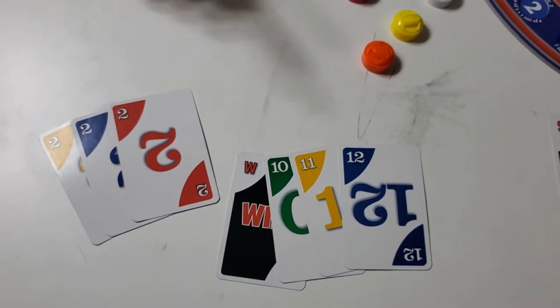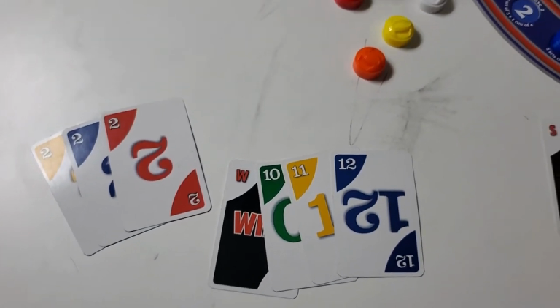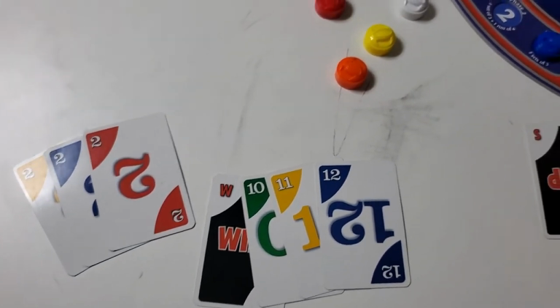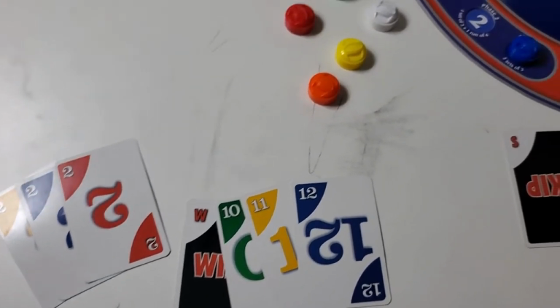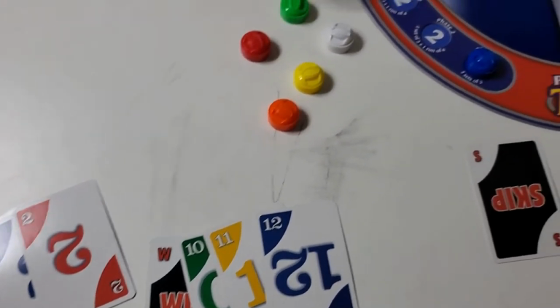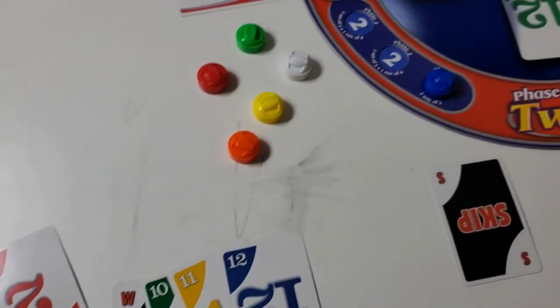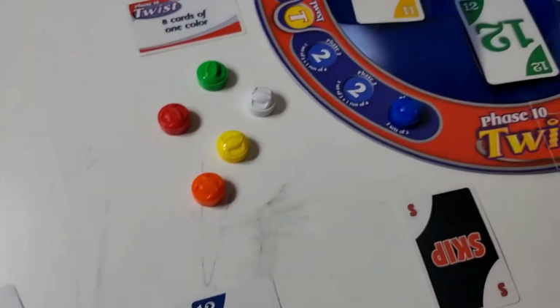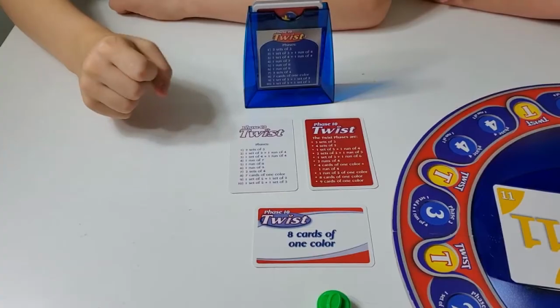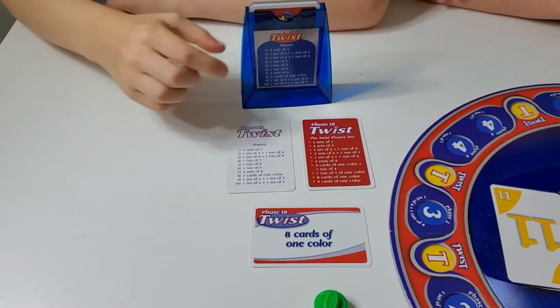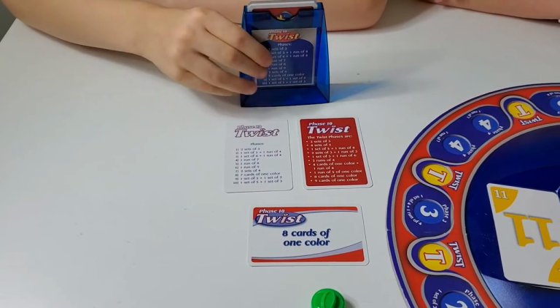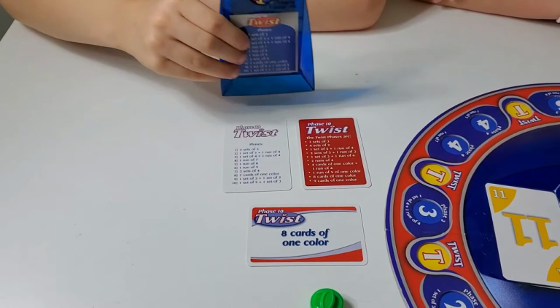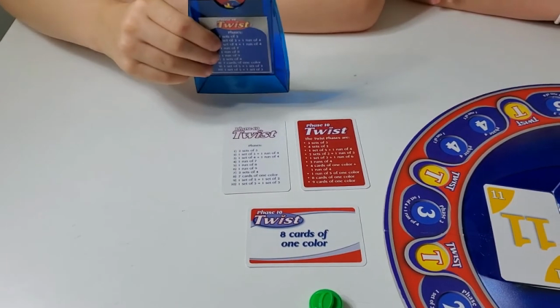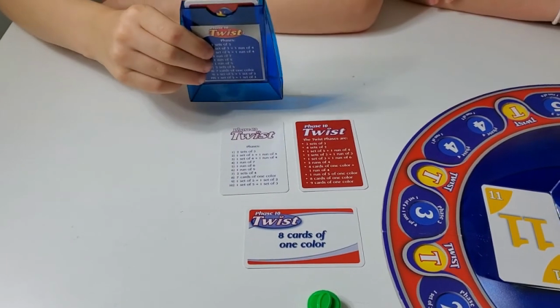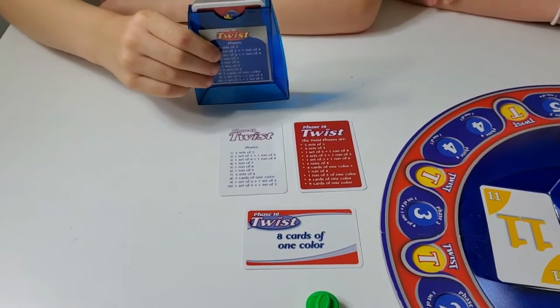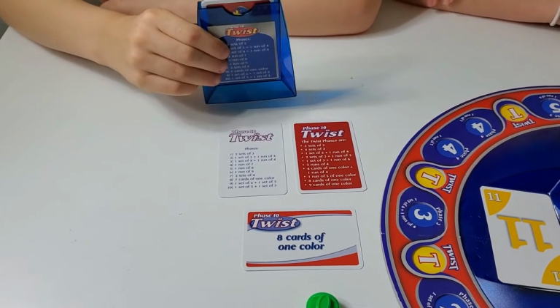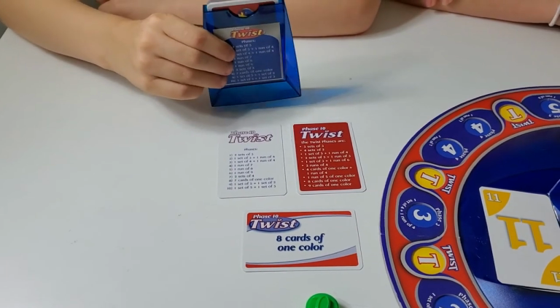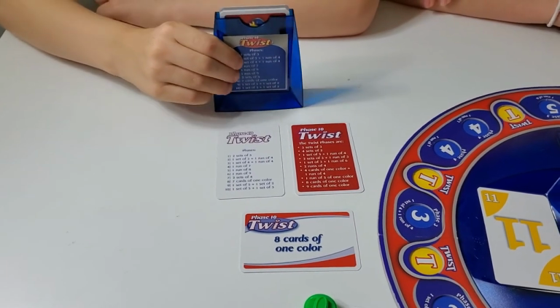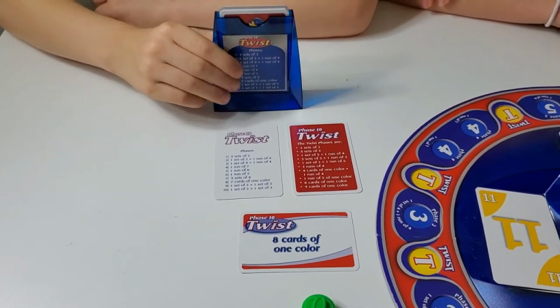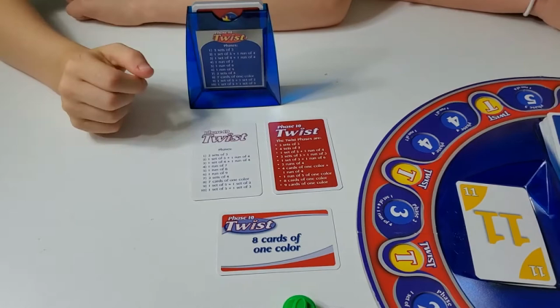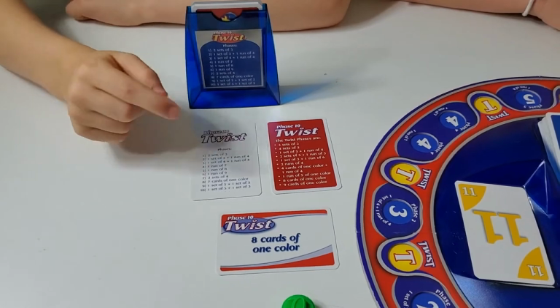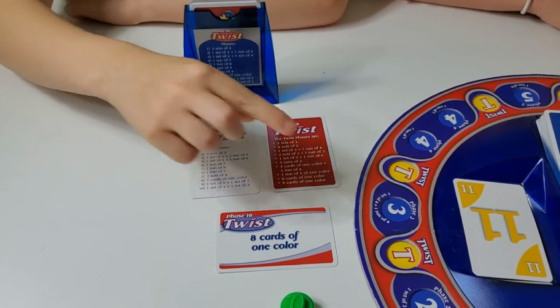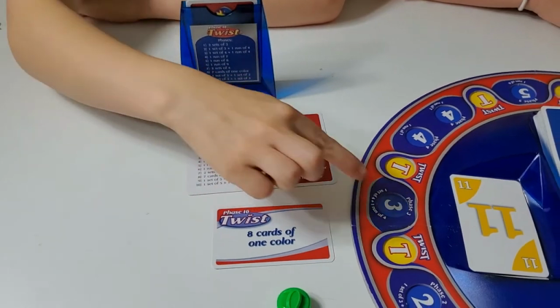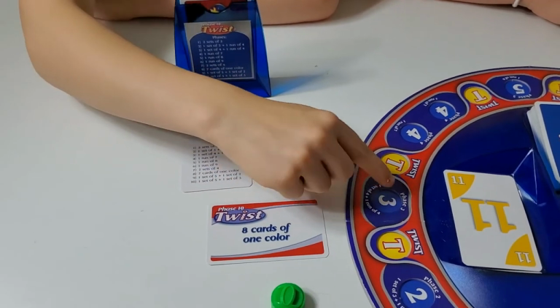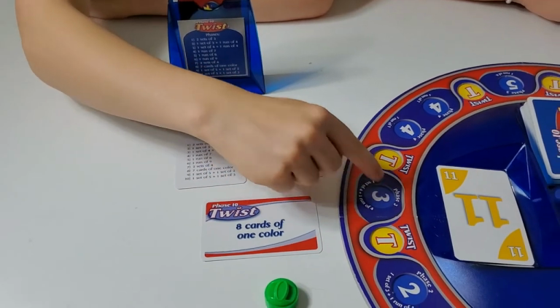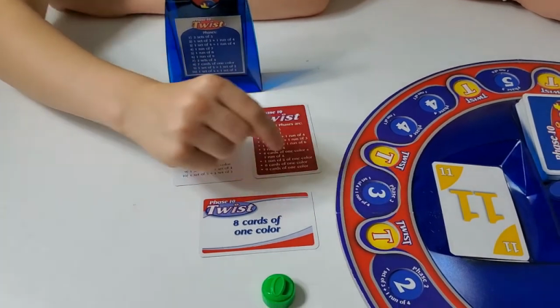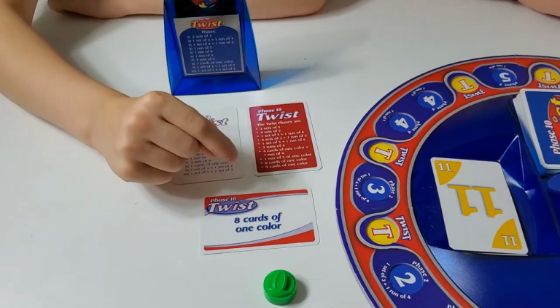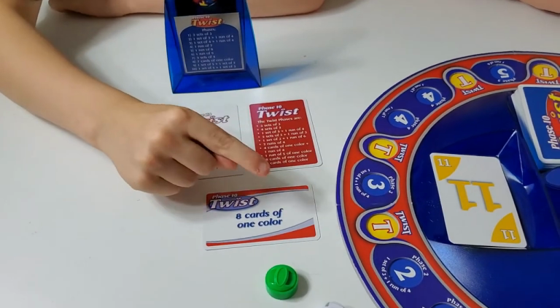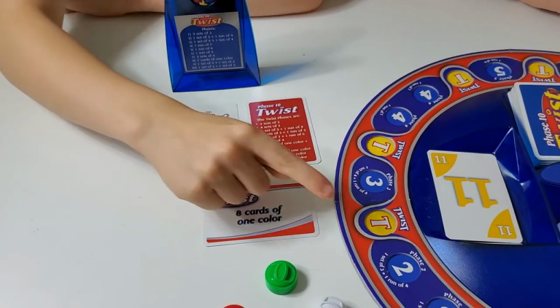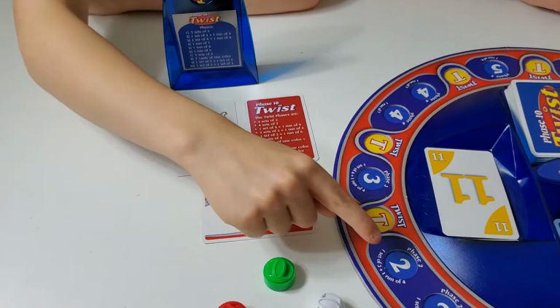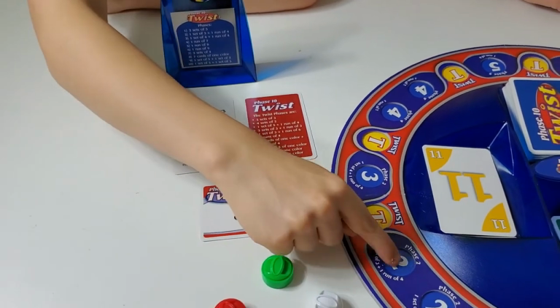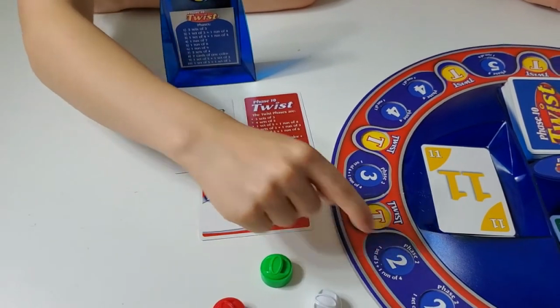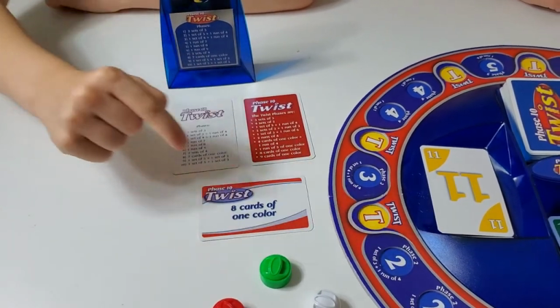If you land on a Twist space, you can get one of the Twist cards, or you can choose to do Phase 3 or Phase 2 instead.